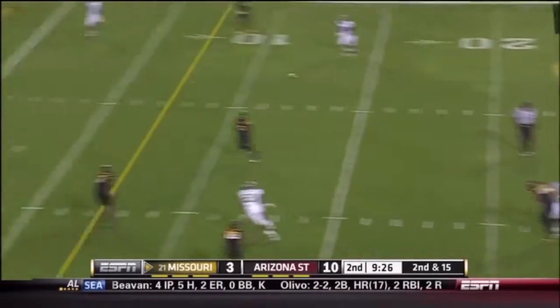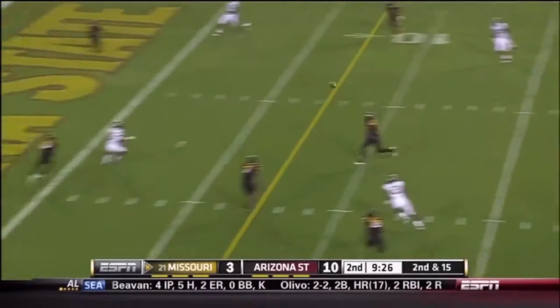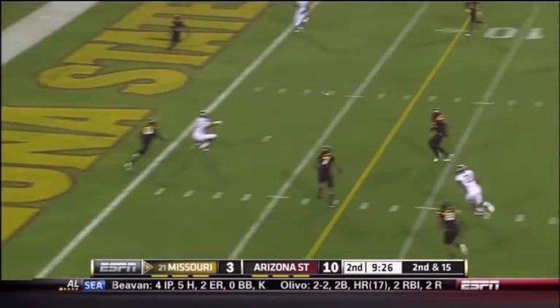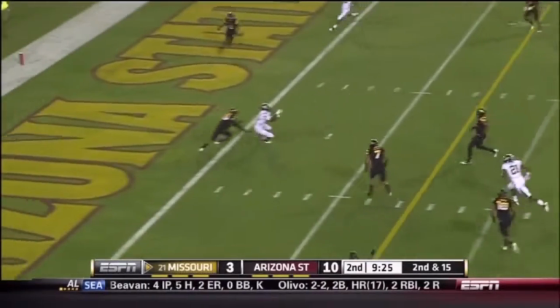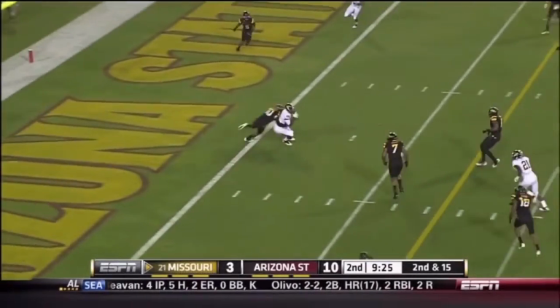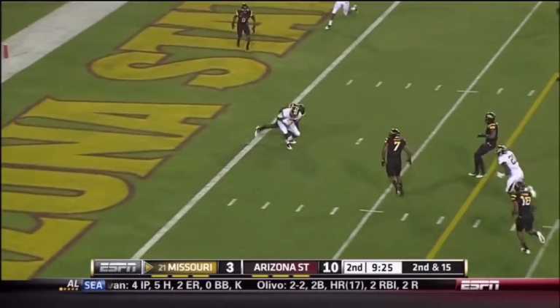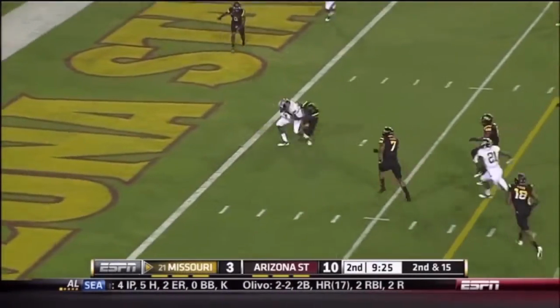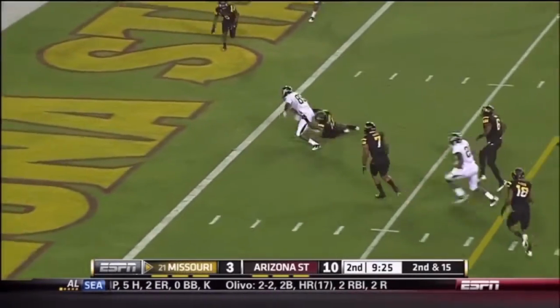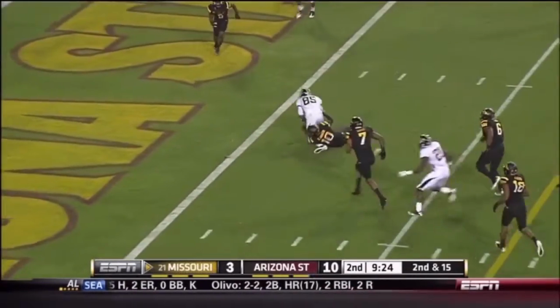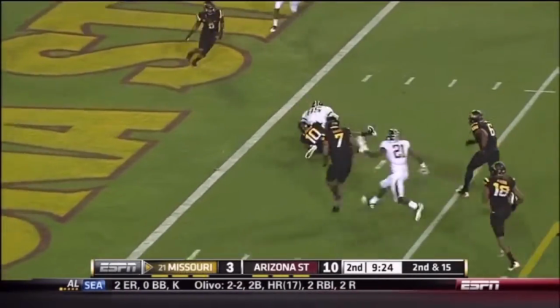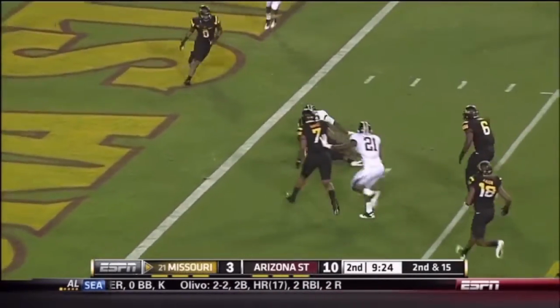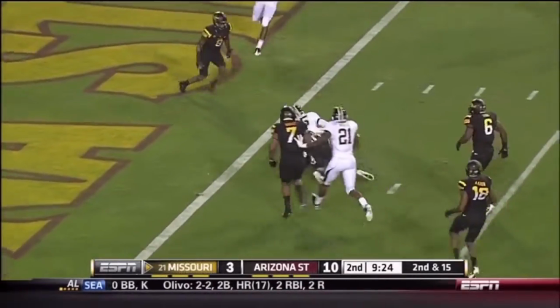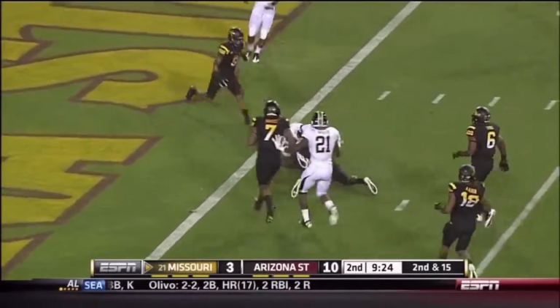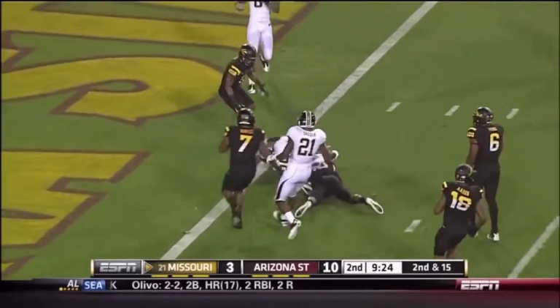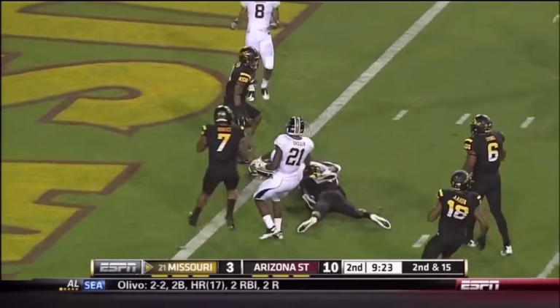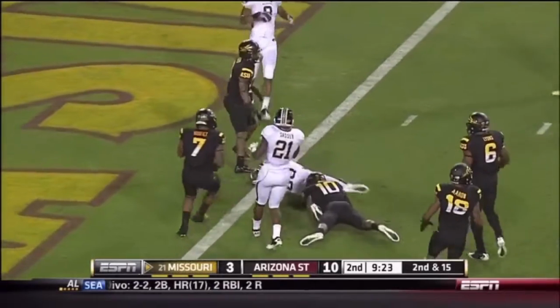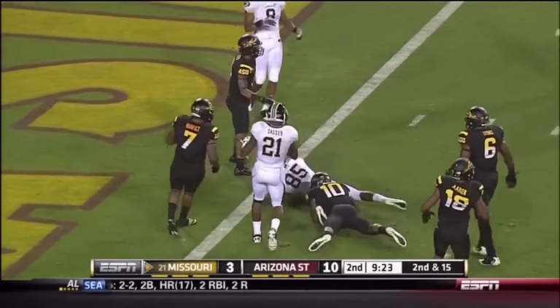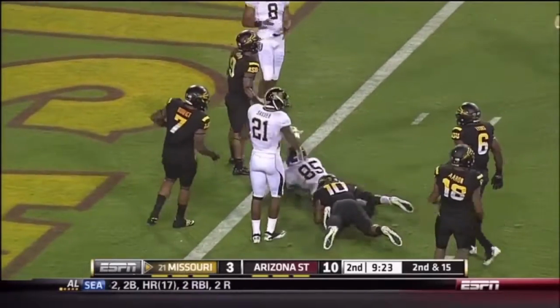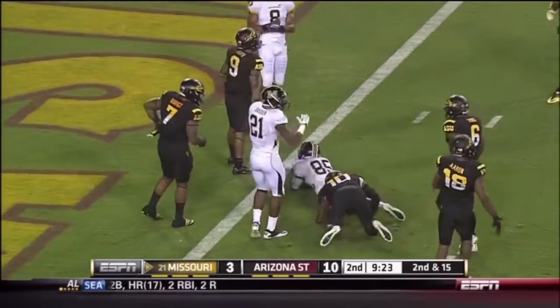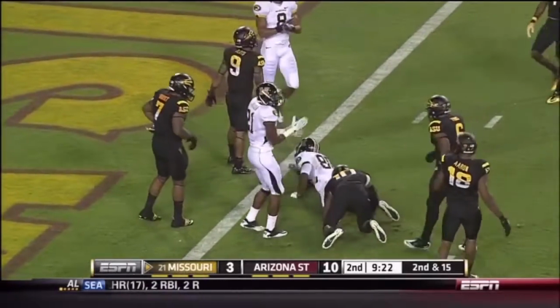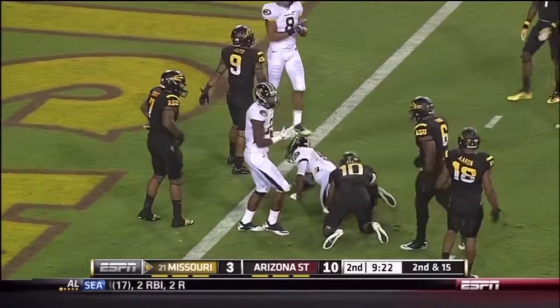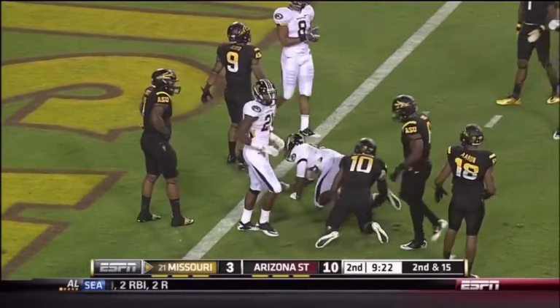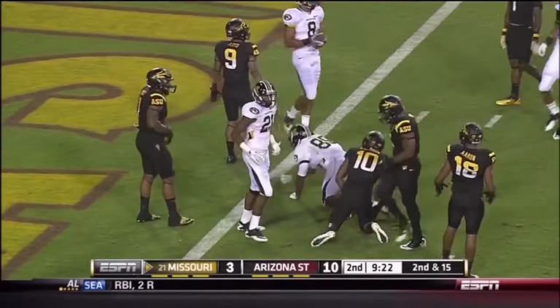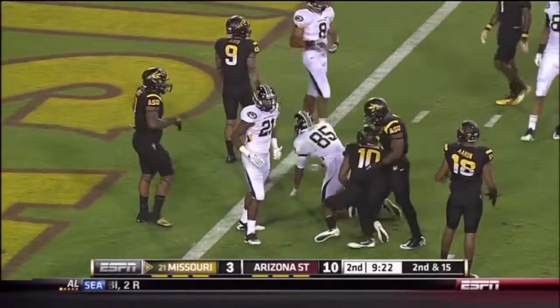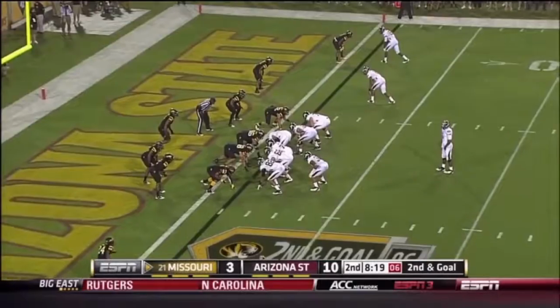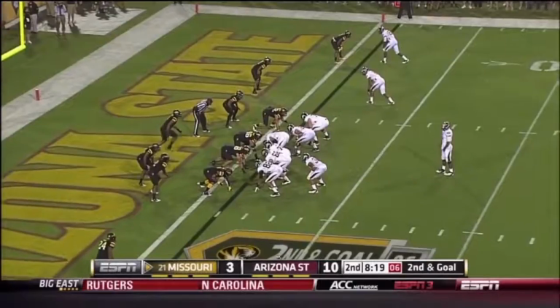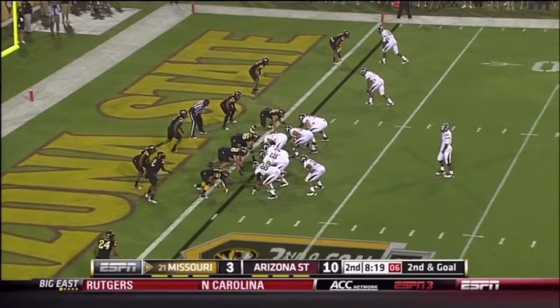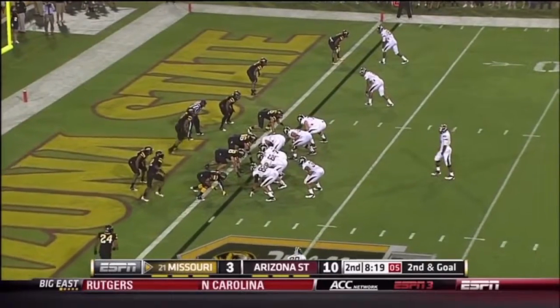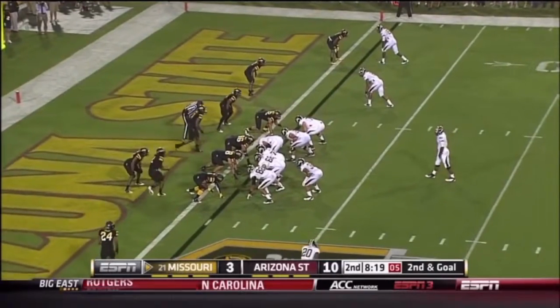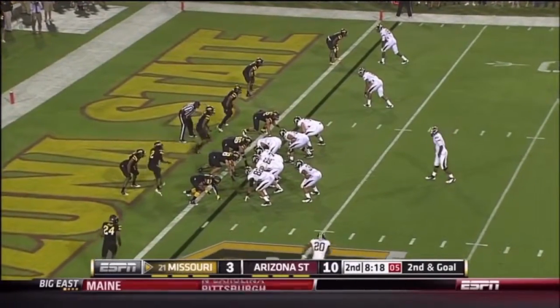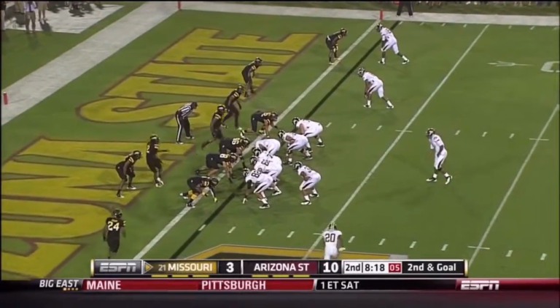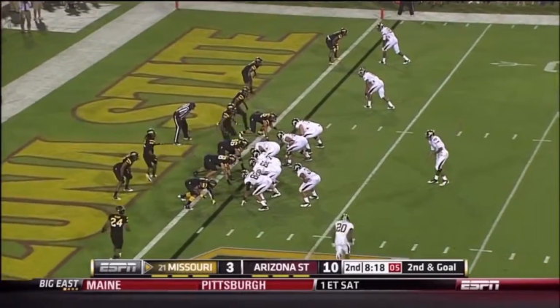Play action to the end zone — caught at the goal line by Marcus Lucas. Josie now in motion.